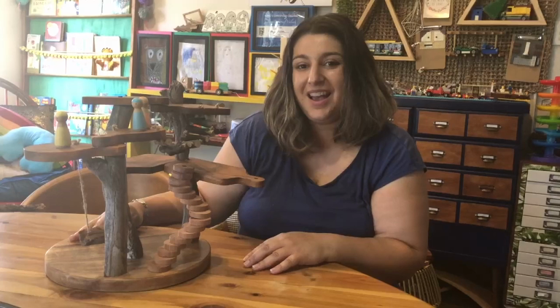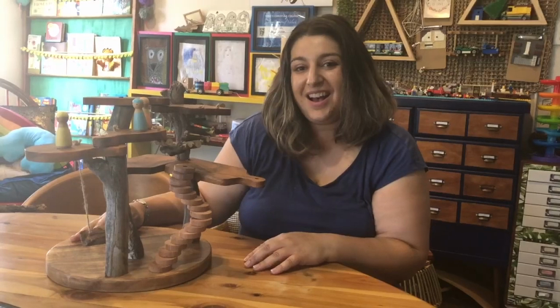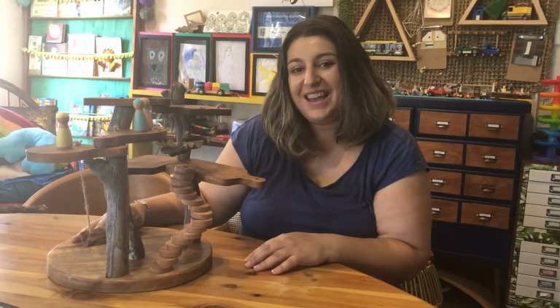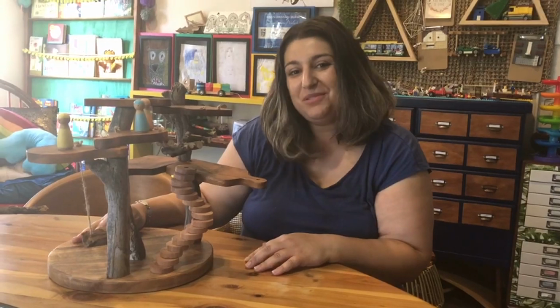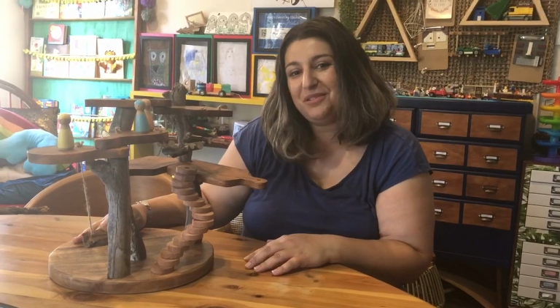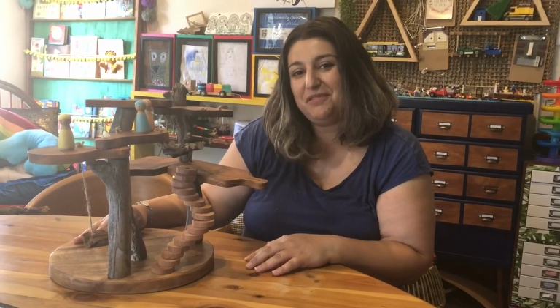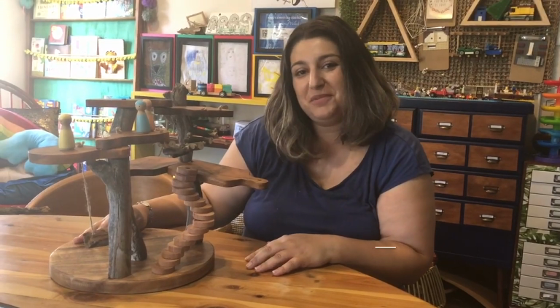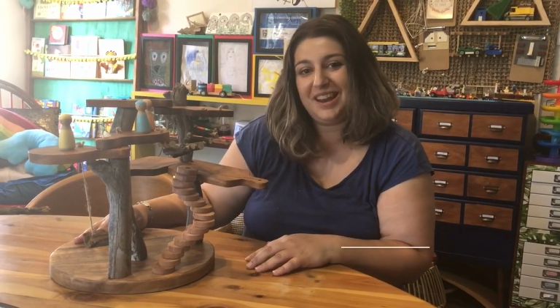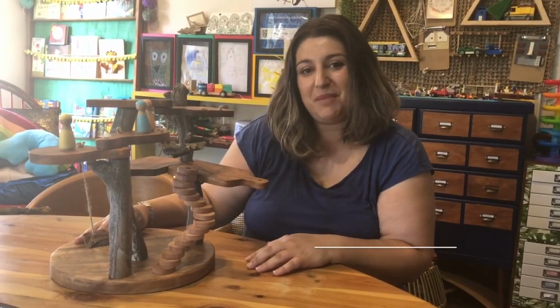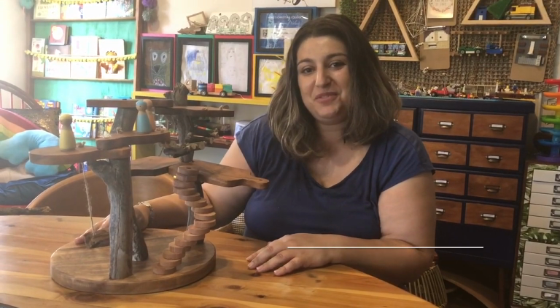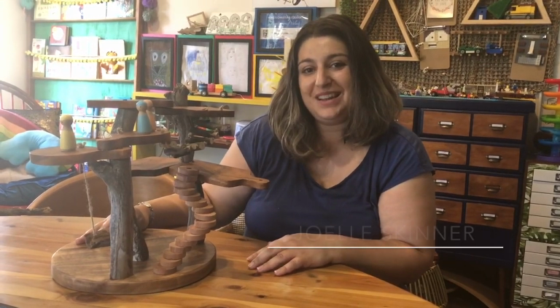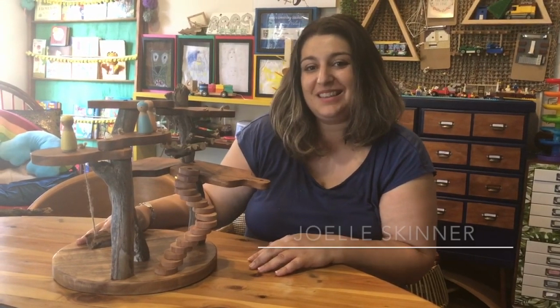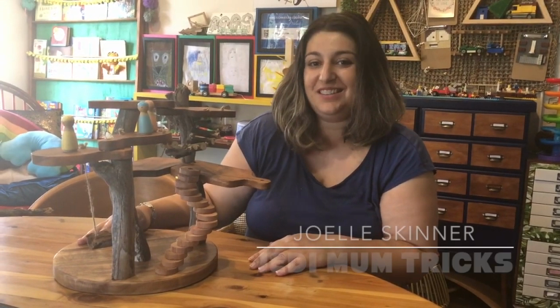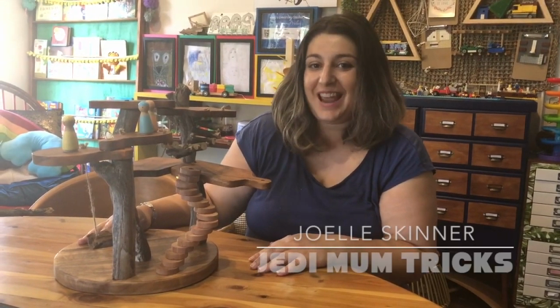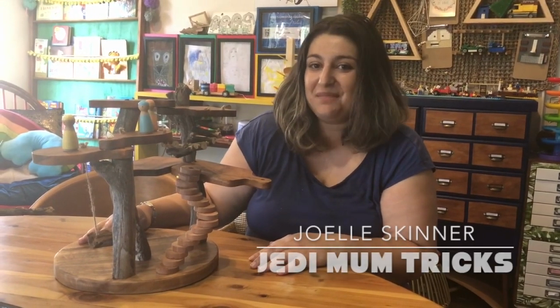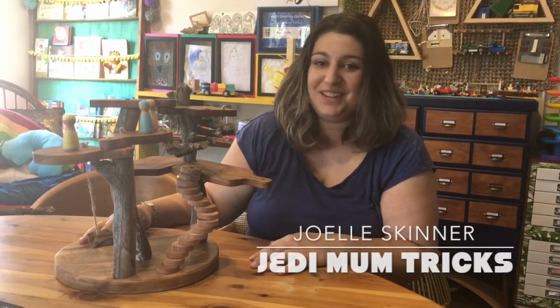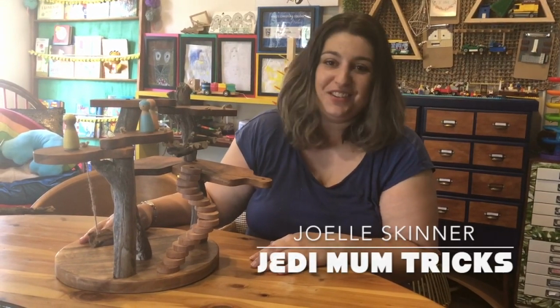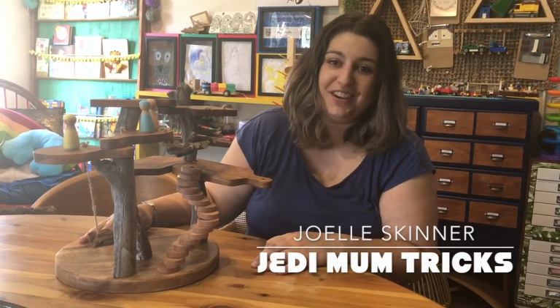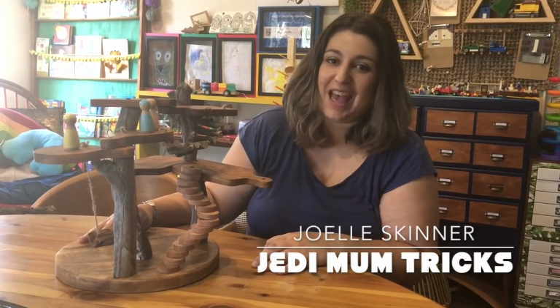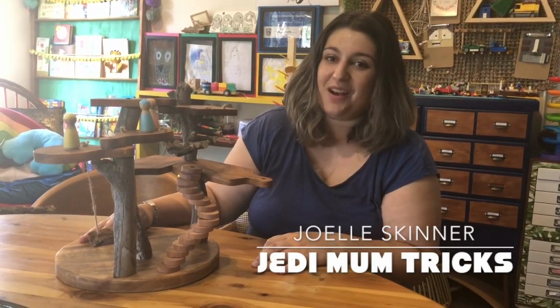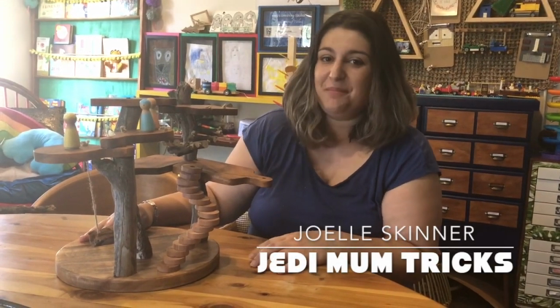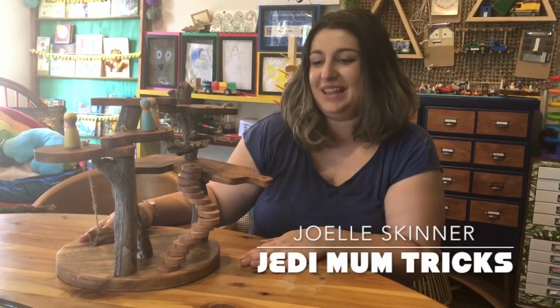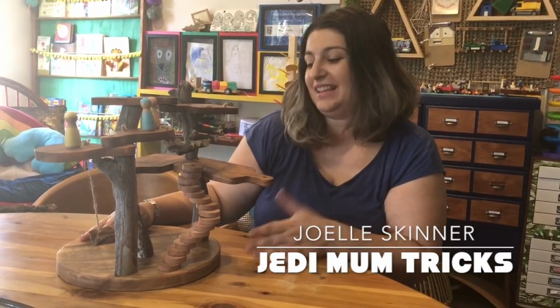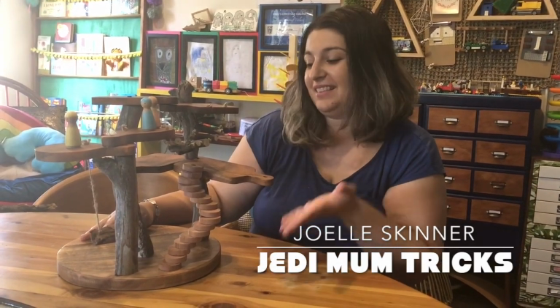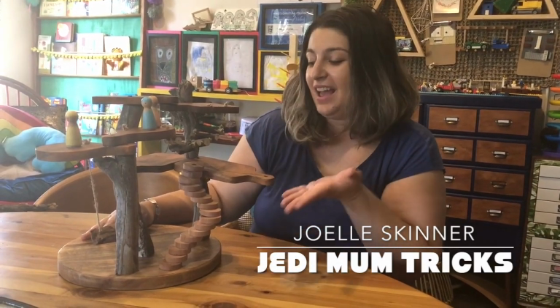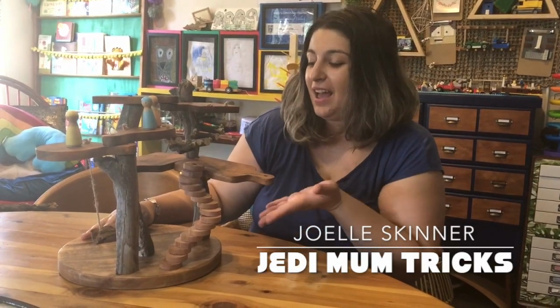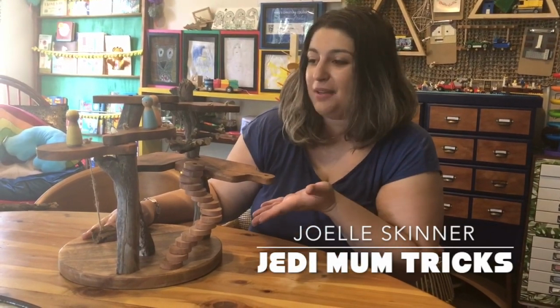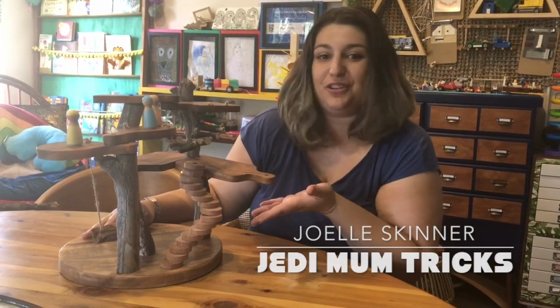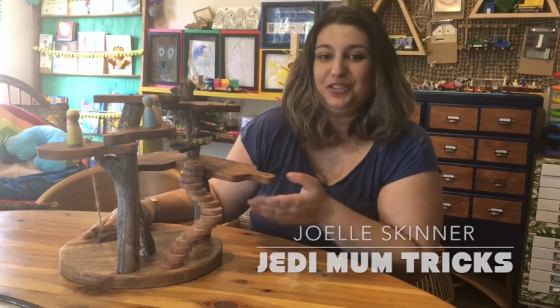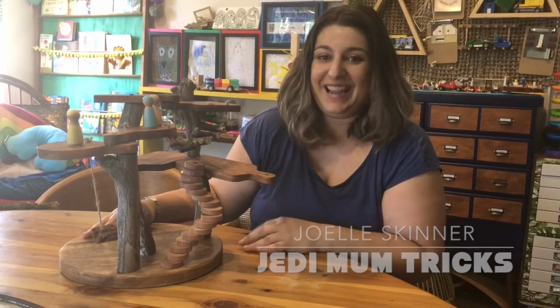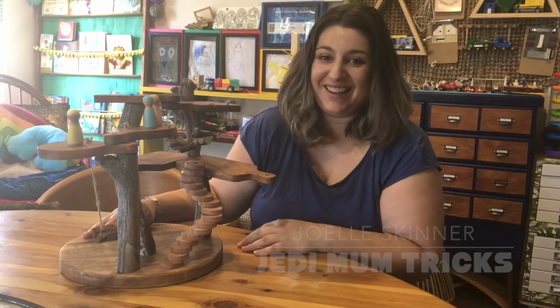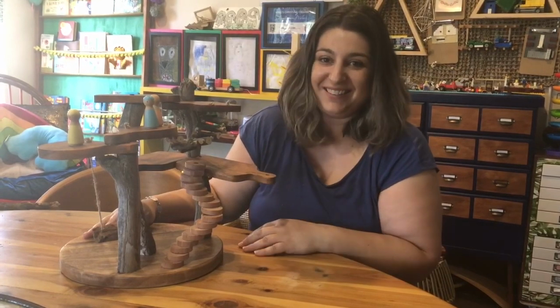Hi, I'm Joelle from Jedi Mum Tricks and today I'm going to show you how I made this doll treehouse.